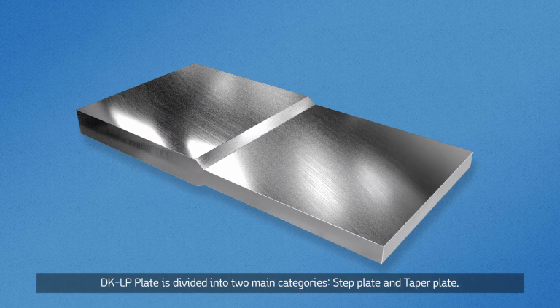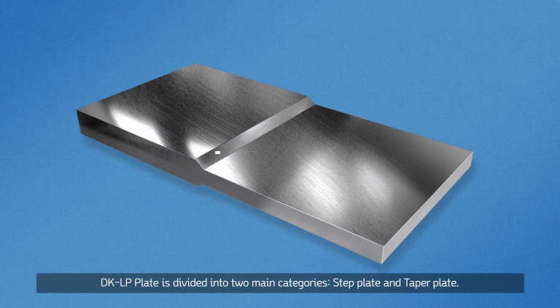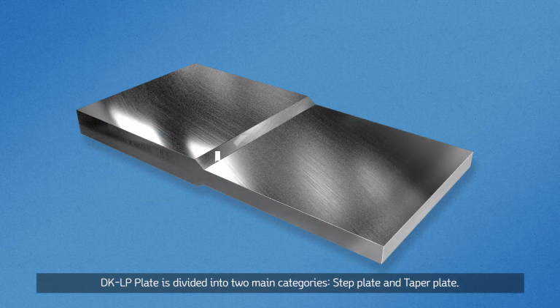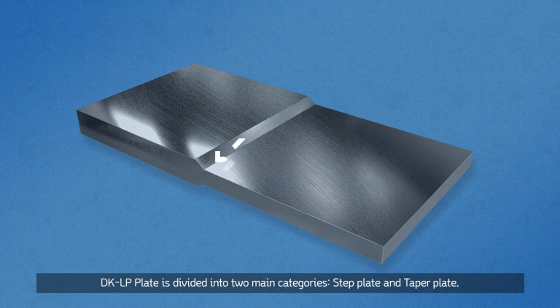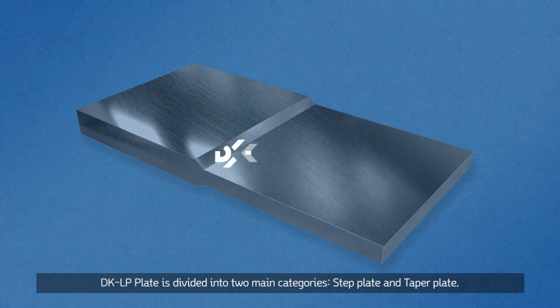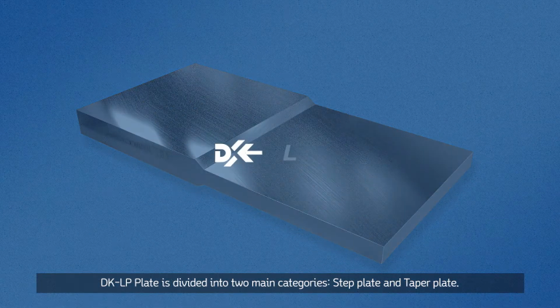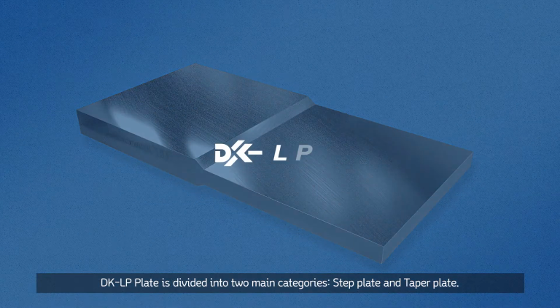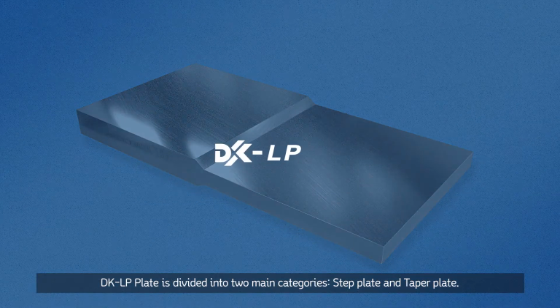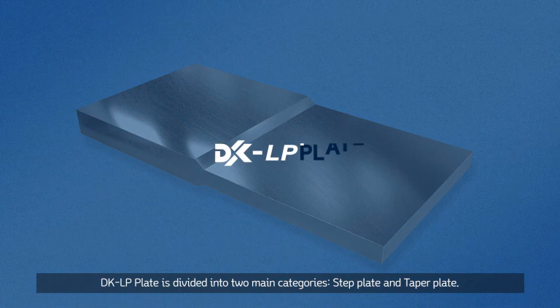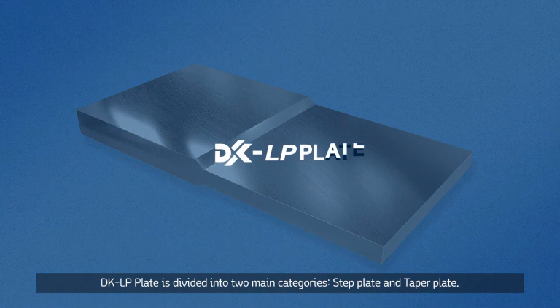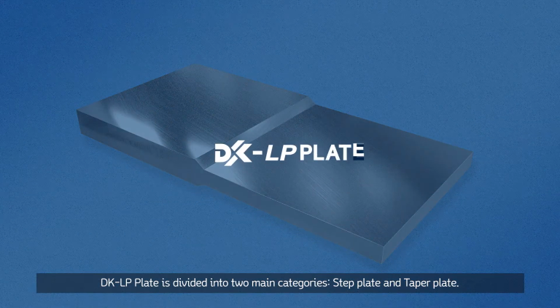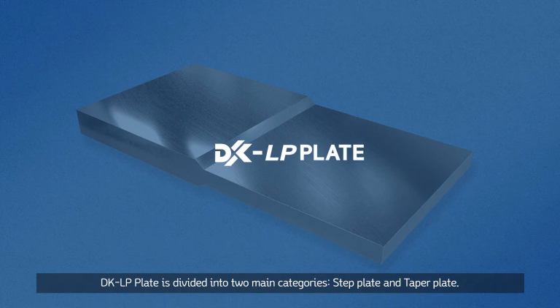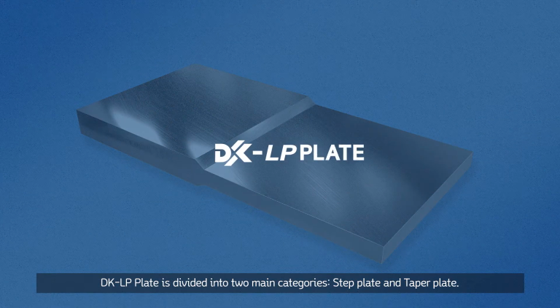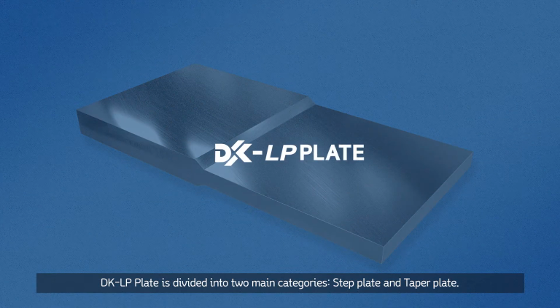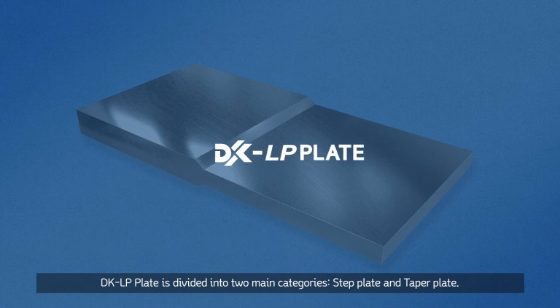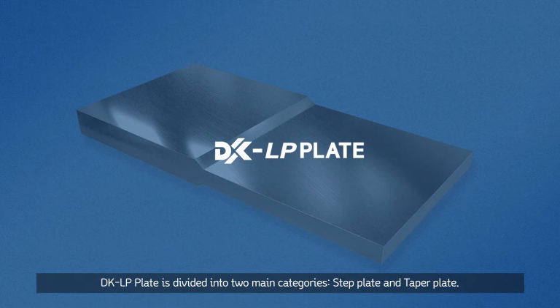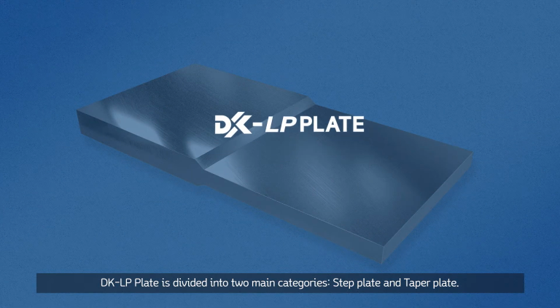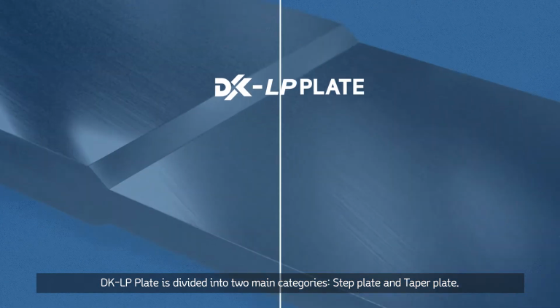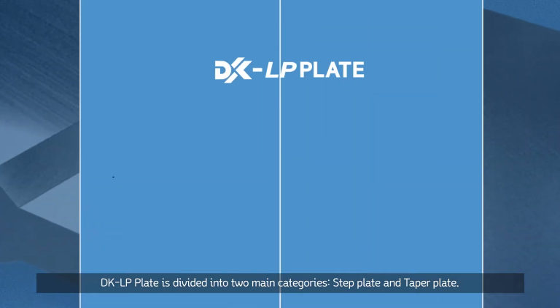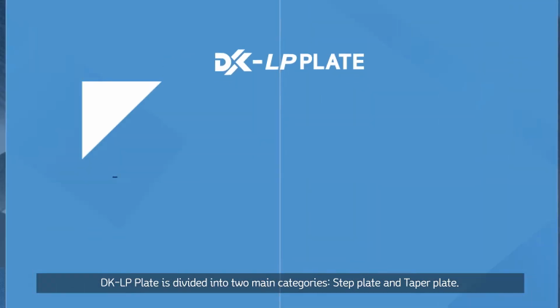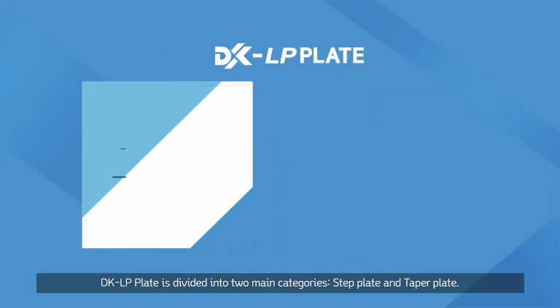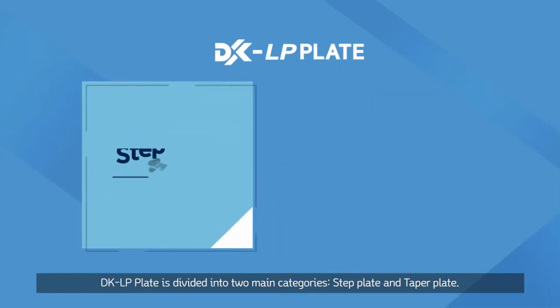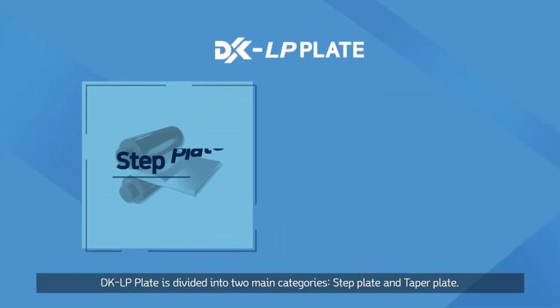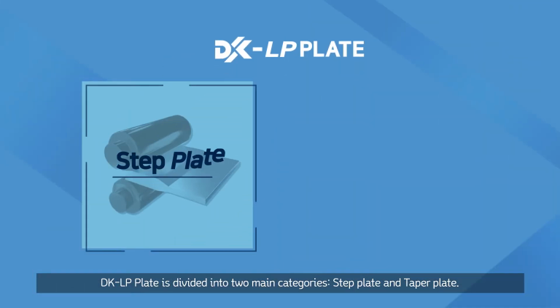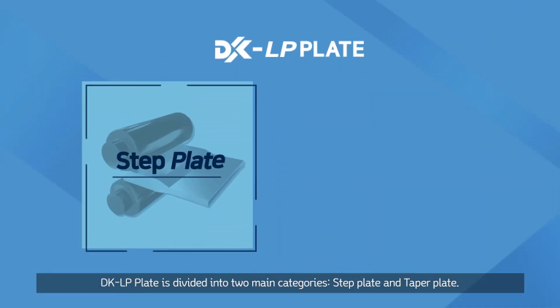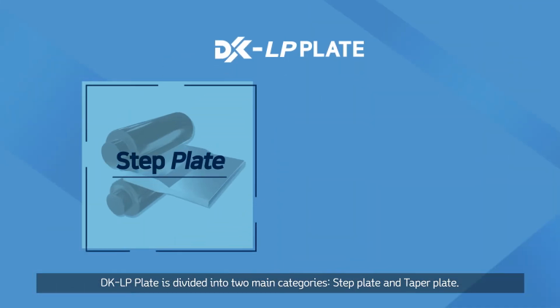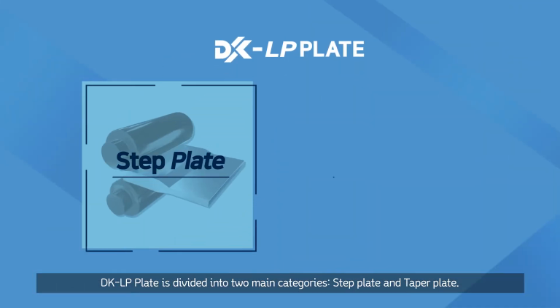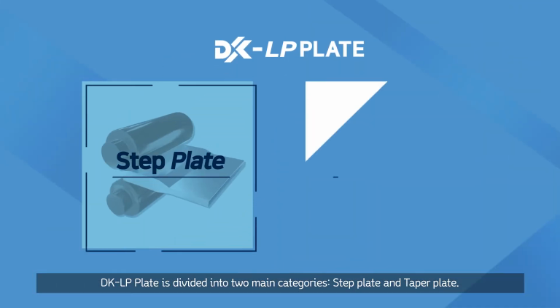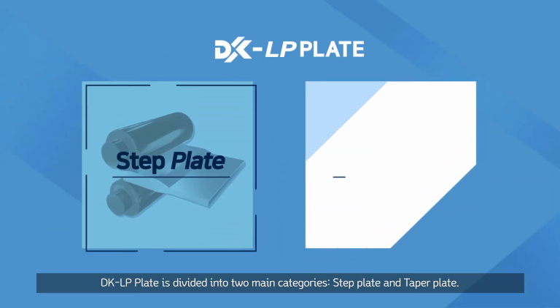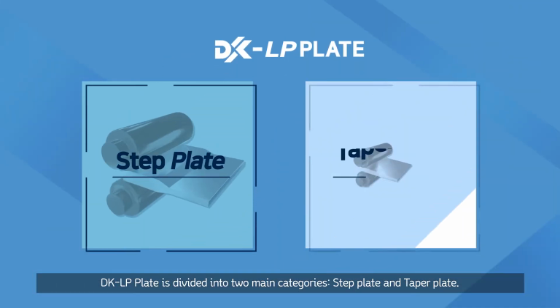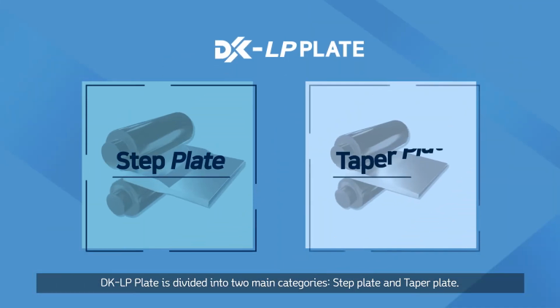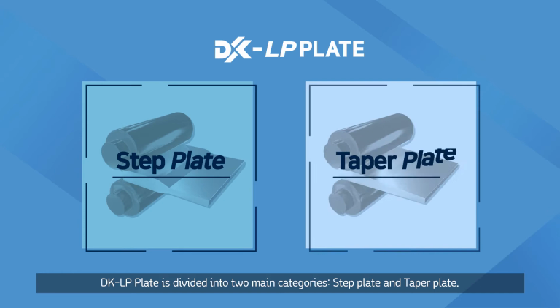DKLP plate is divided into two main categories: step plate and taper plate.